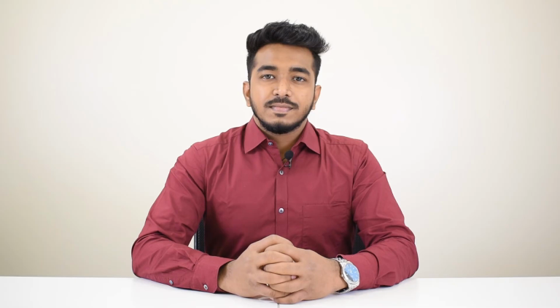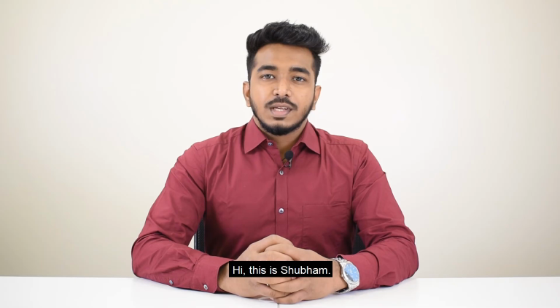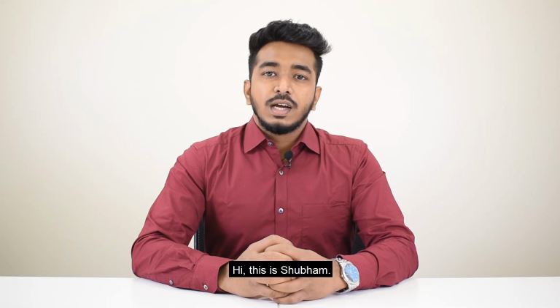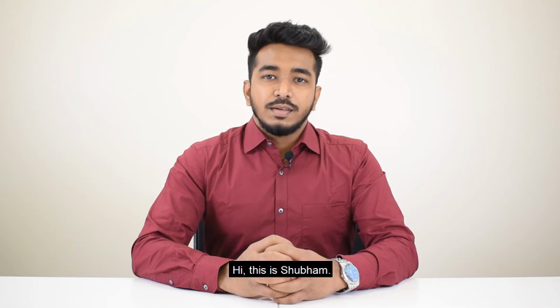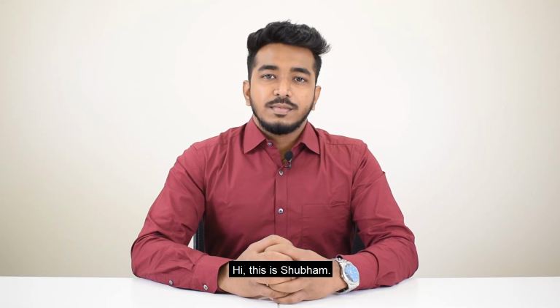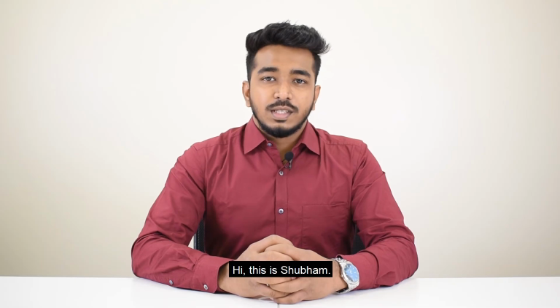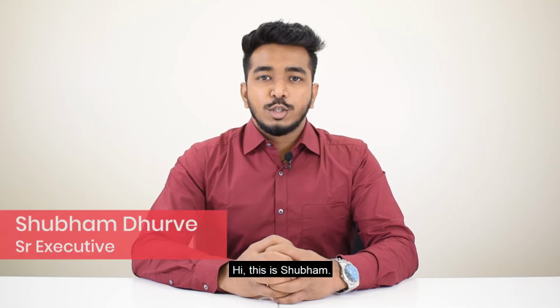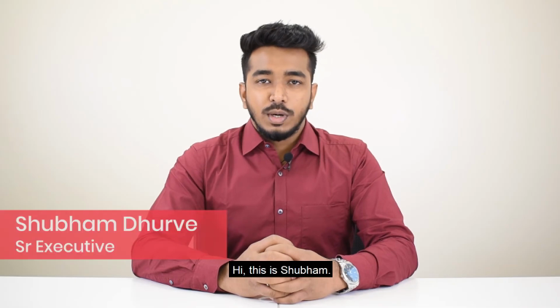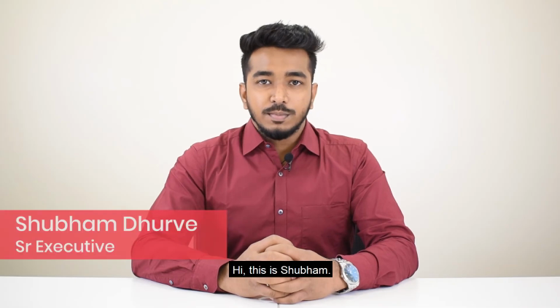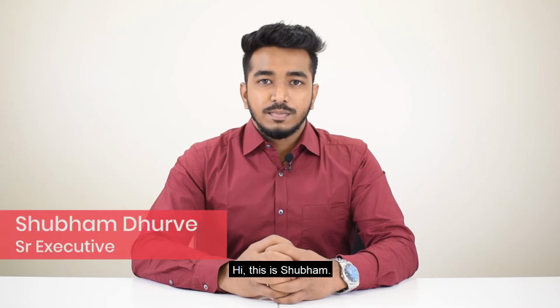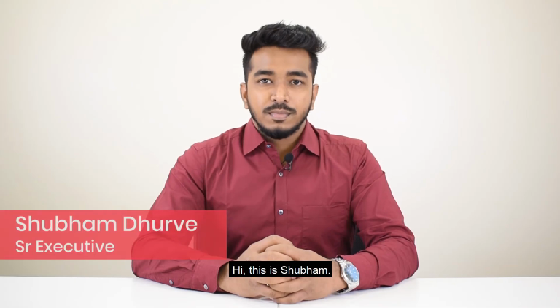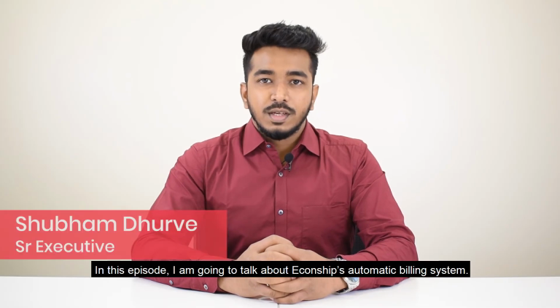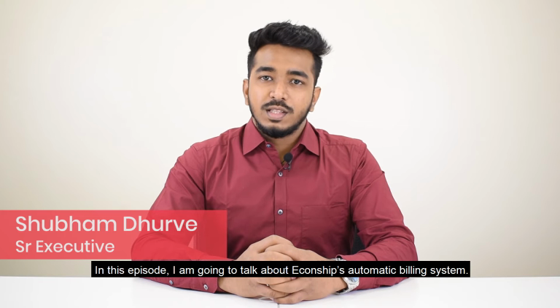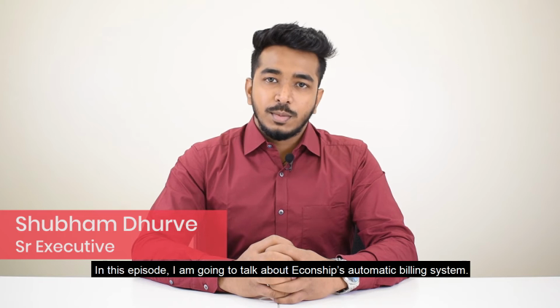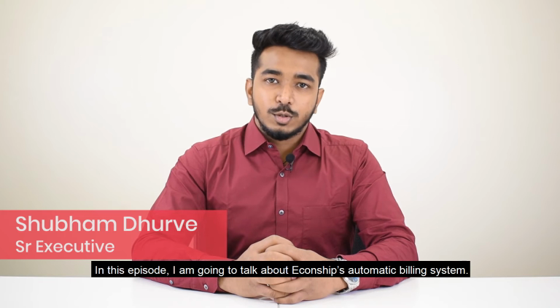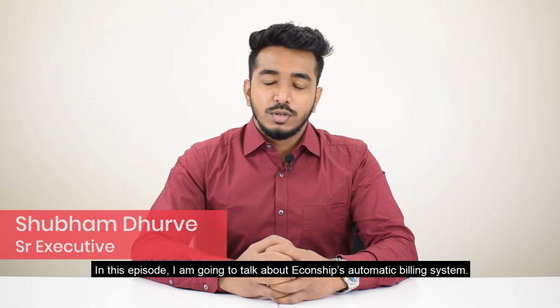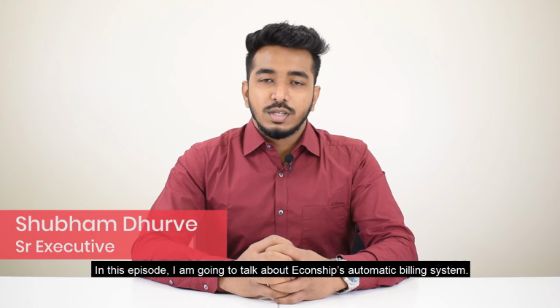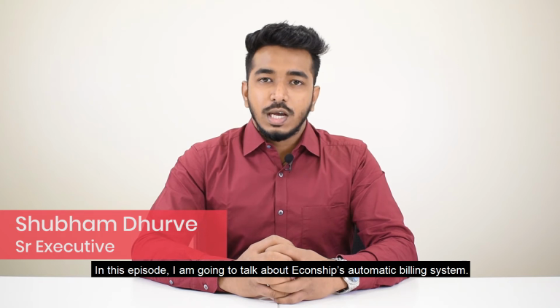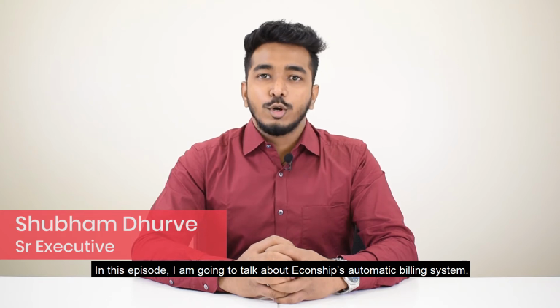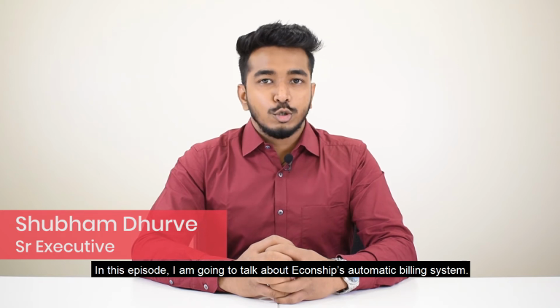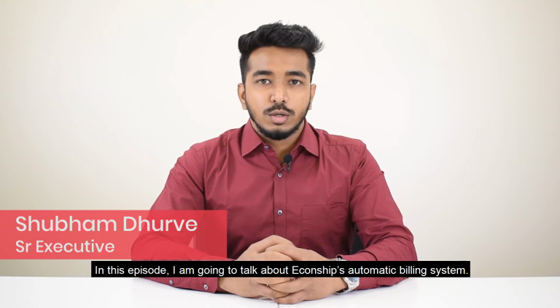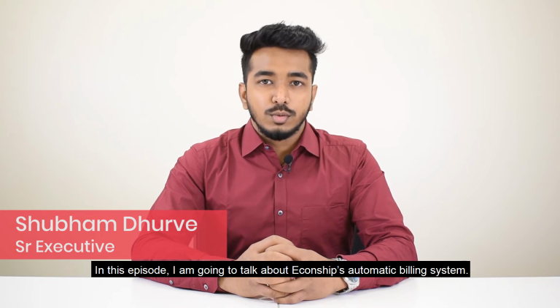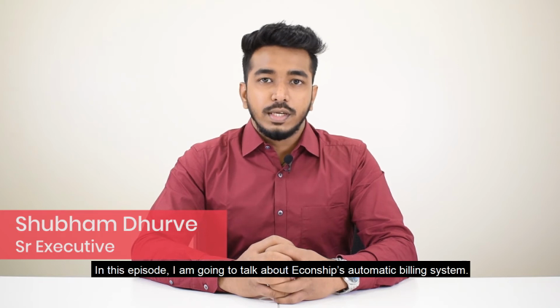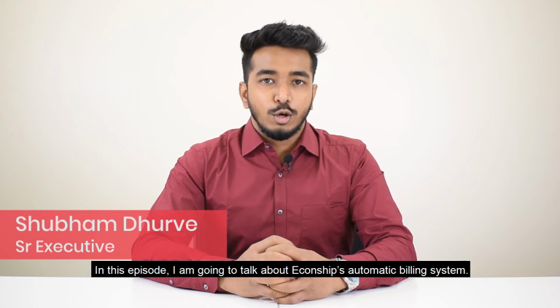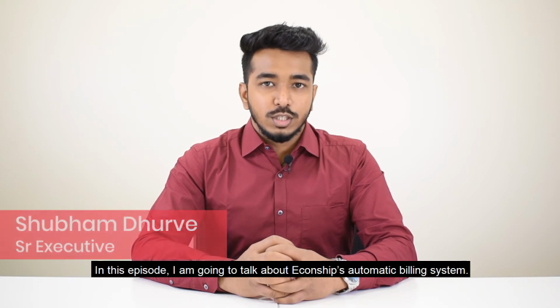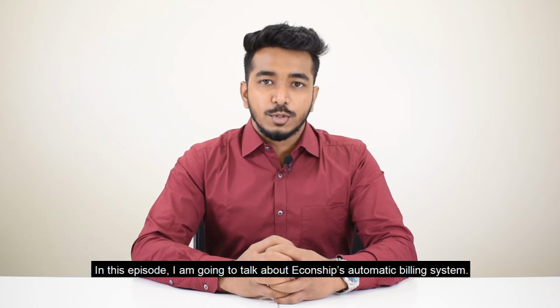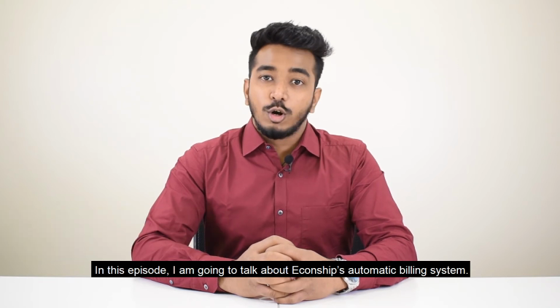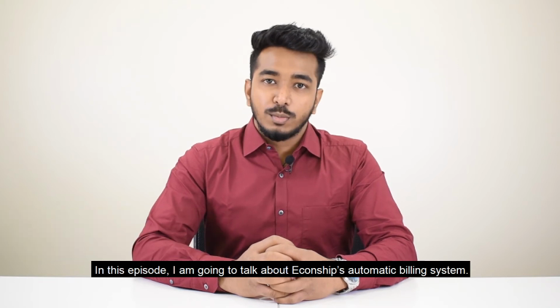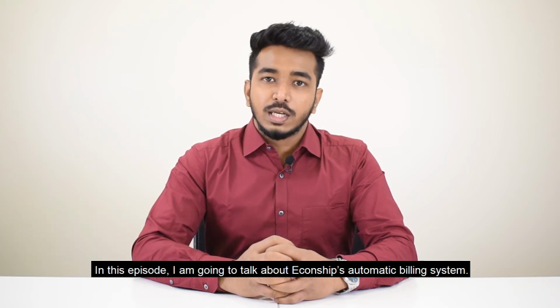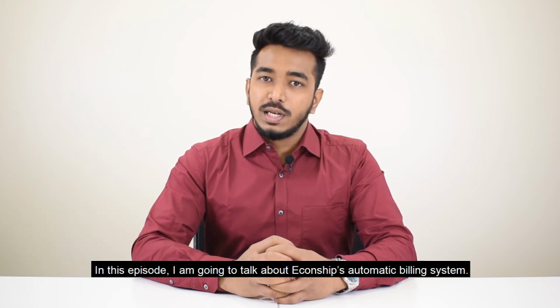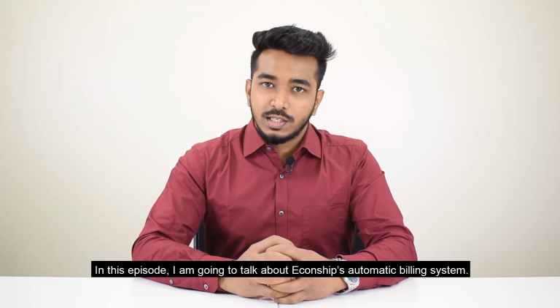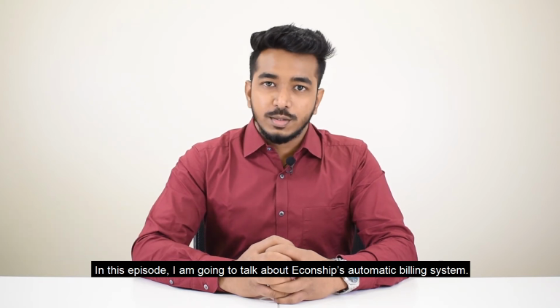Hi, this is Shubham. In this episode, I'm going to talk about EconShep's Automatic Billing System.